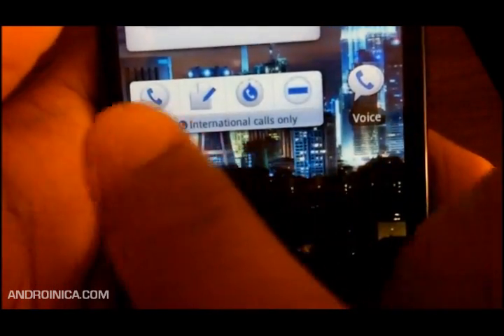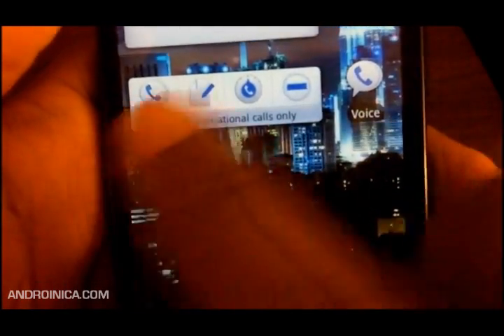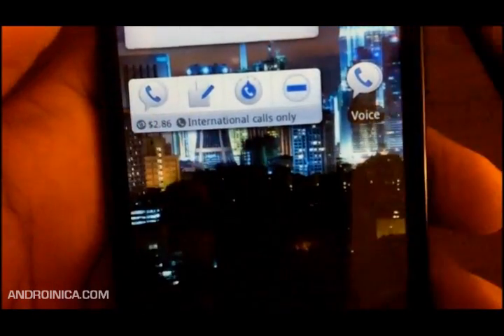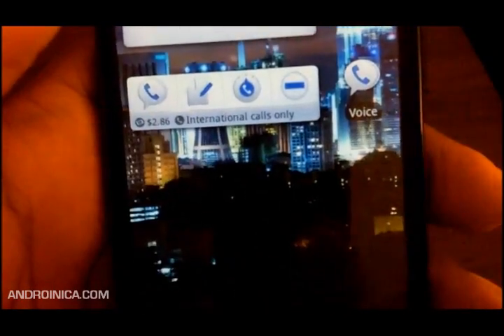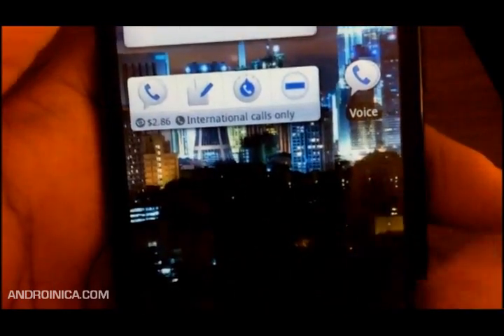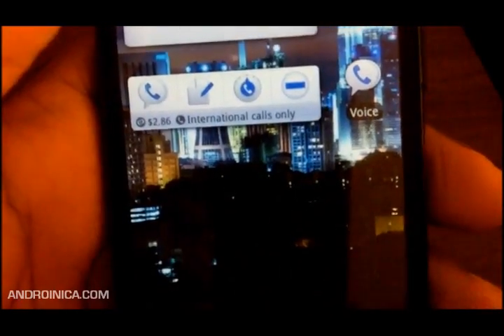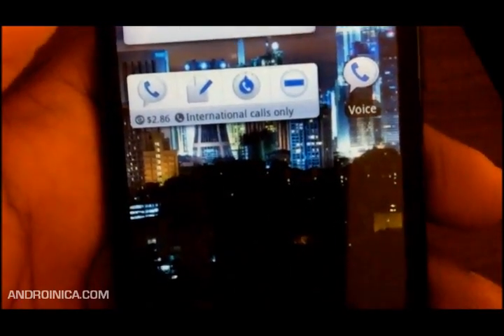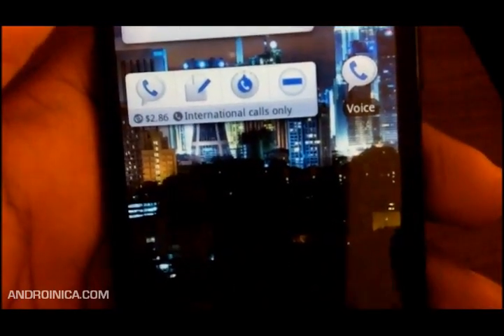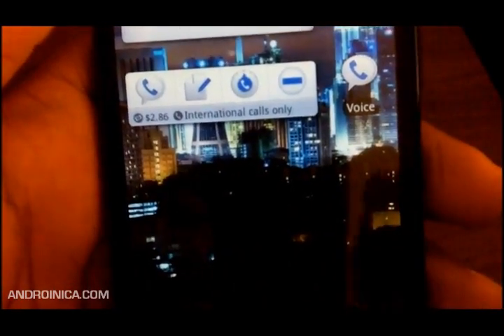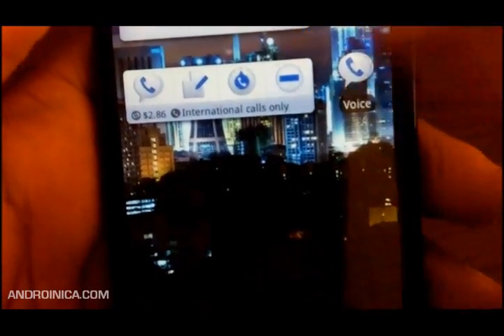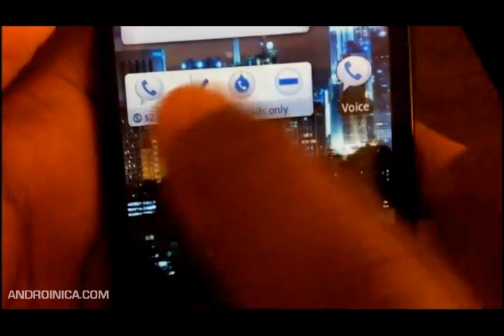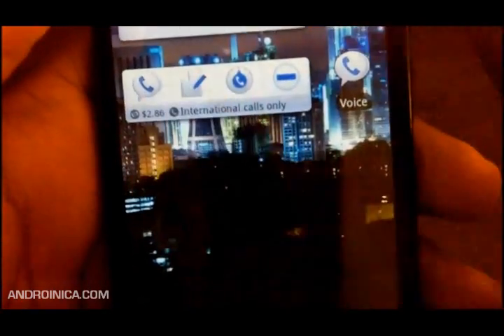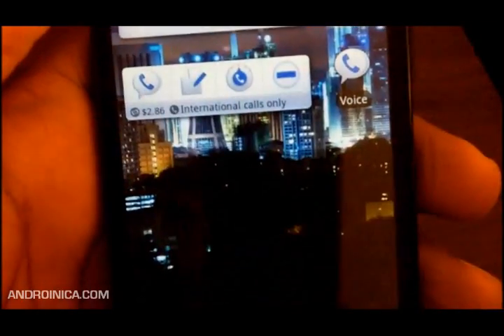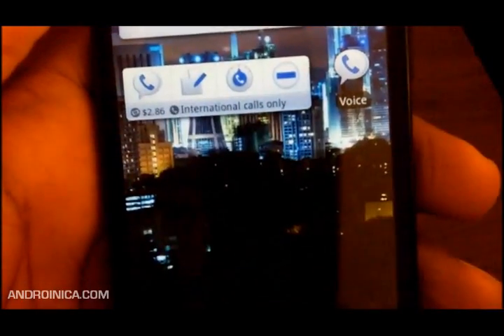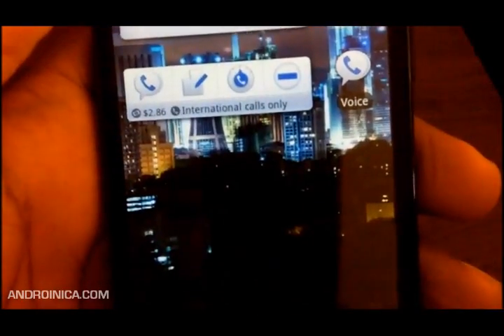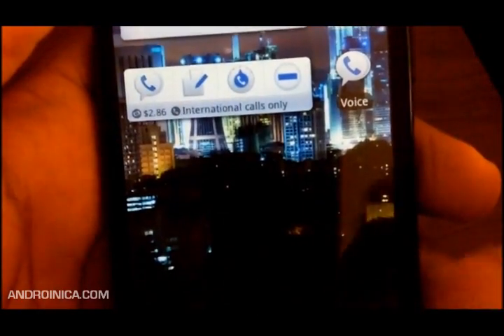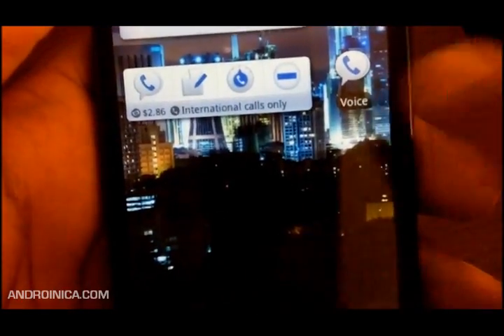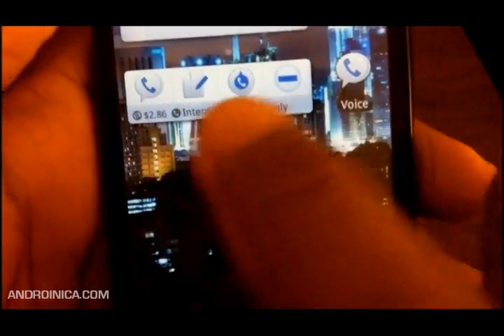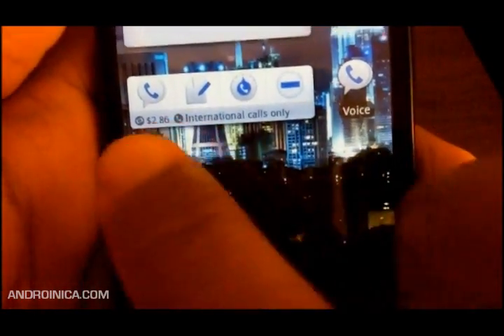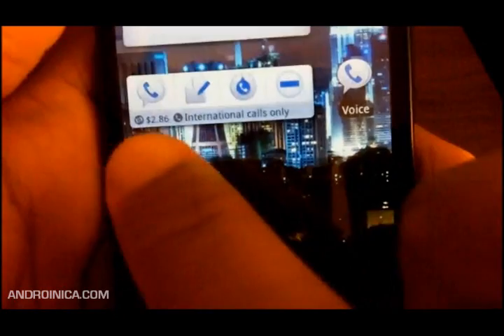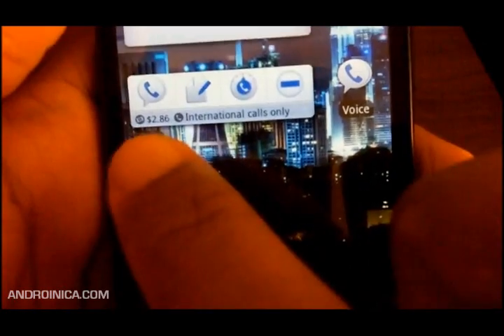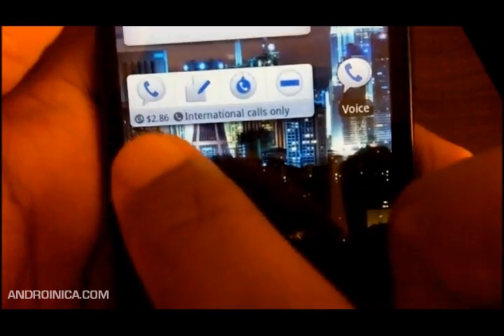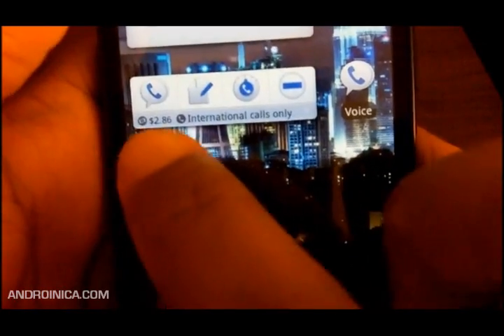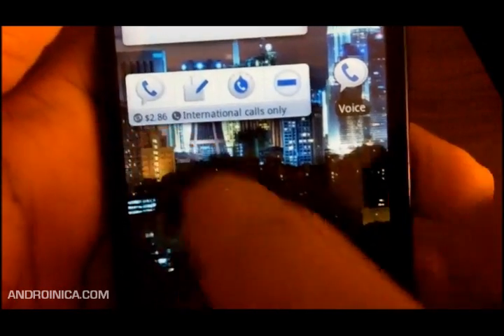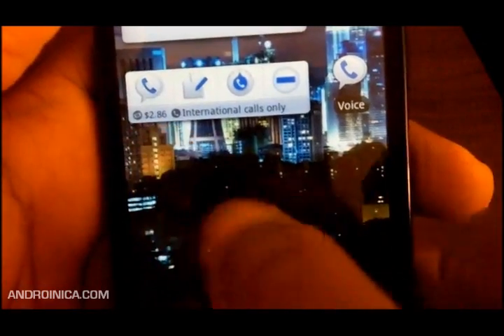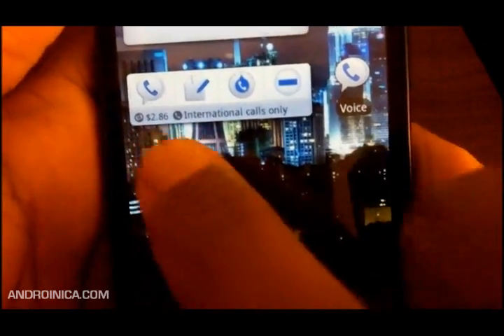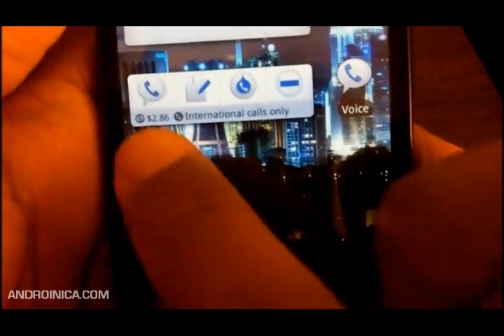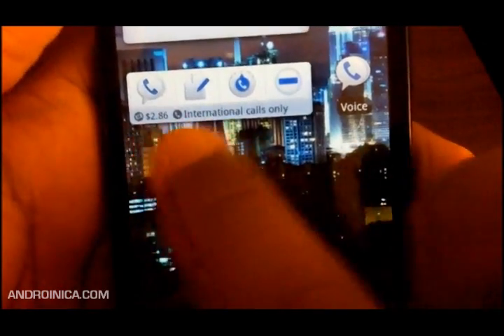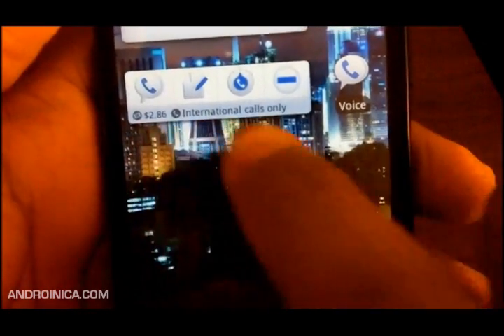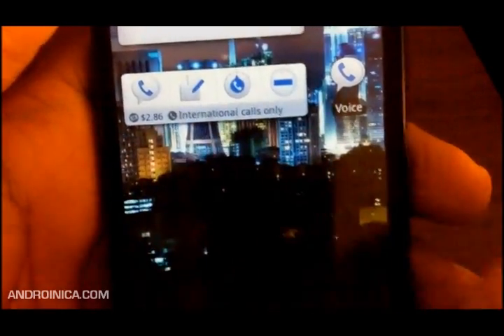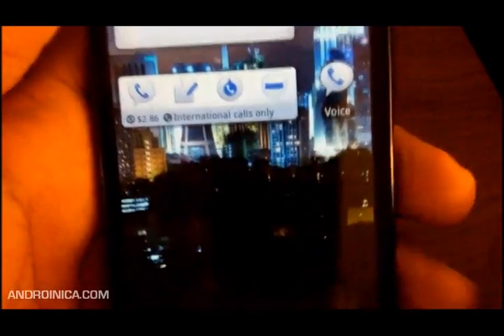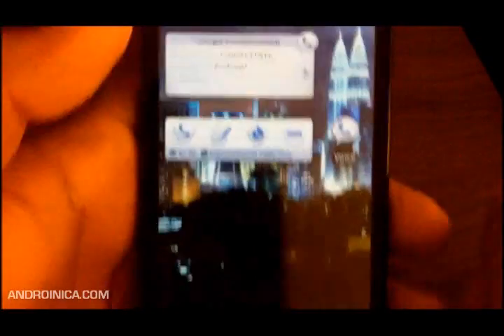Right there it shows your remaining balance on Google Voice. I use it to make international calls — it's much cheaper than phone cards — so you can get your little balance right there.